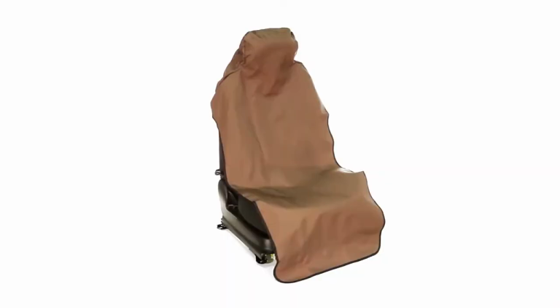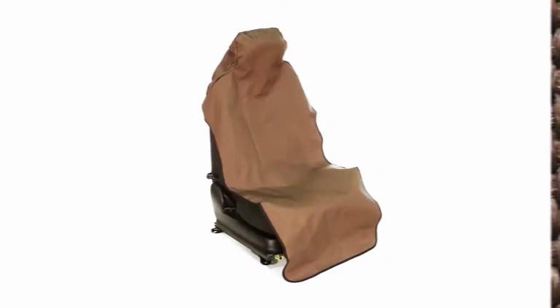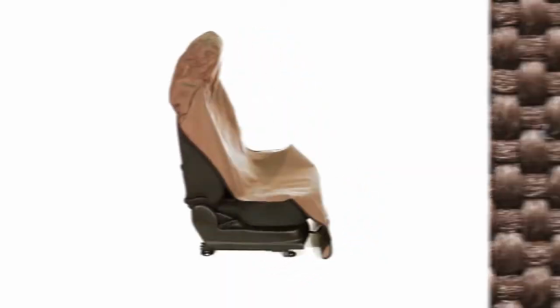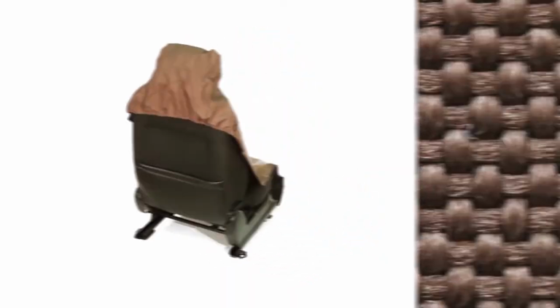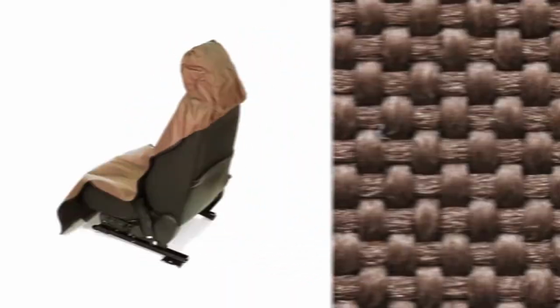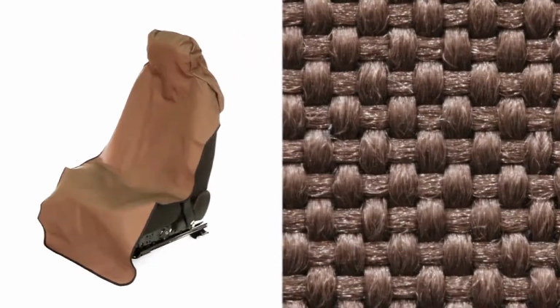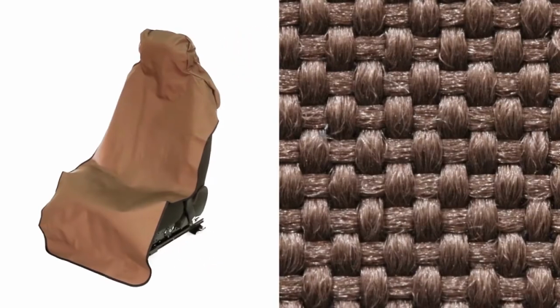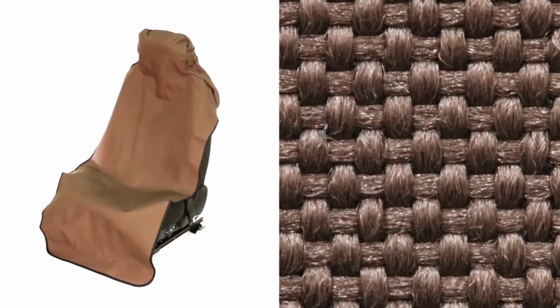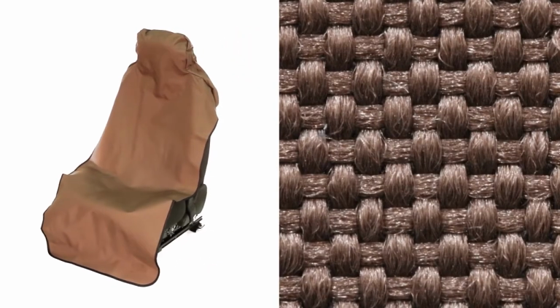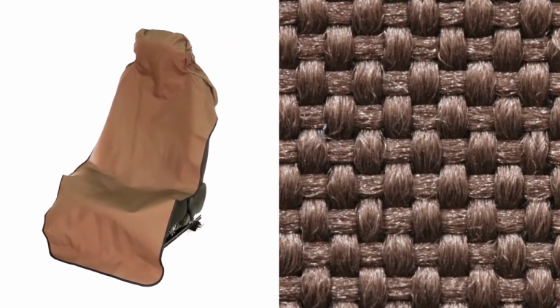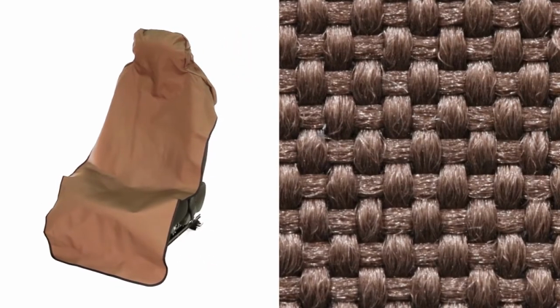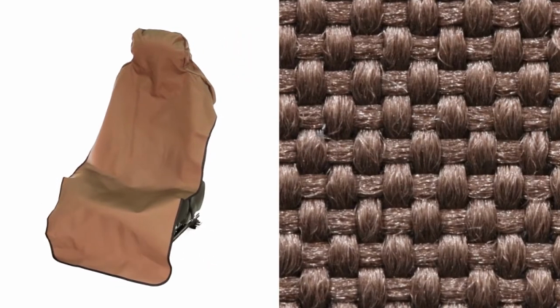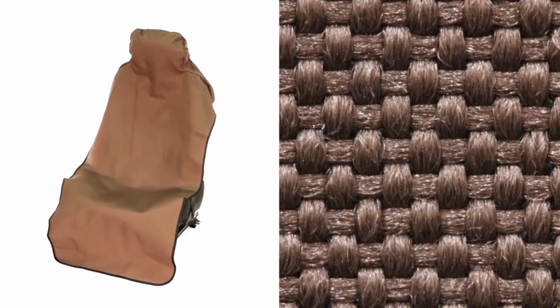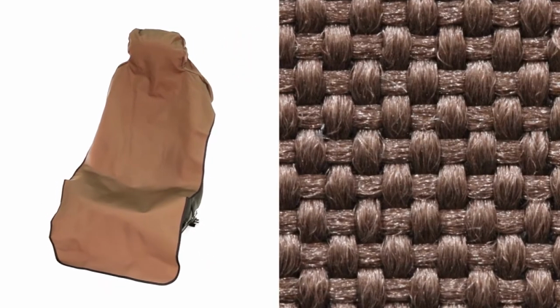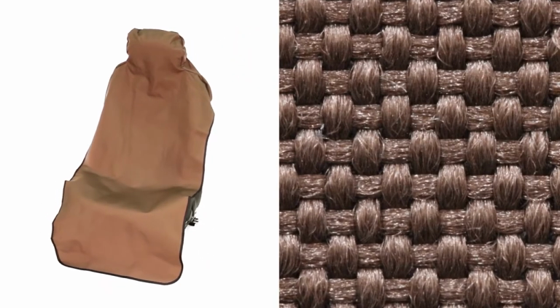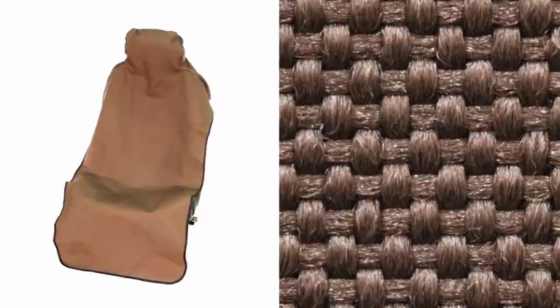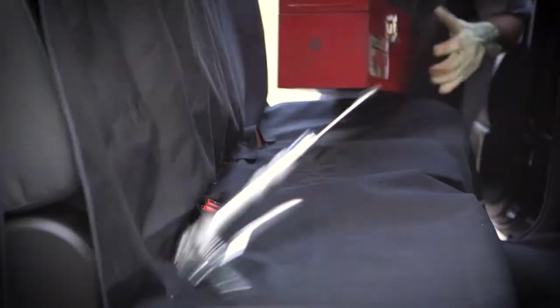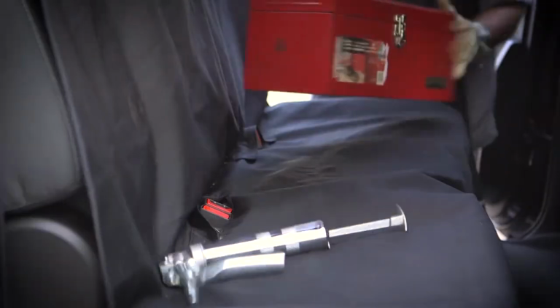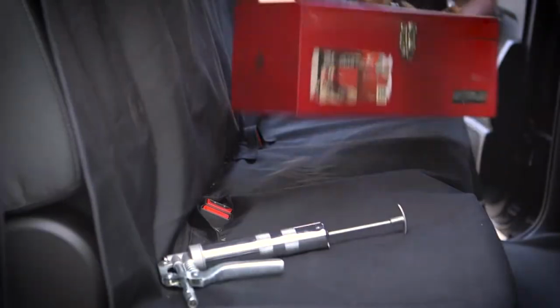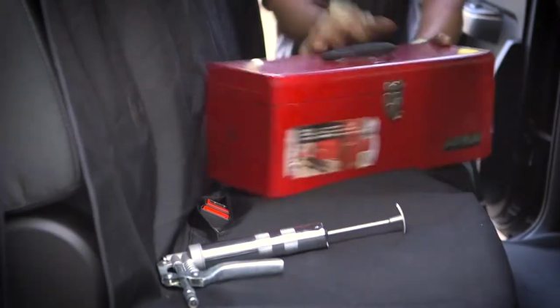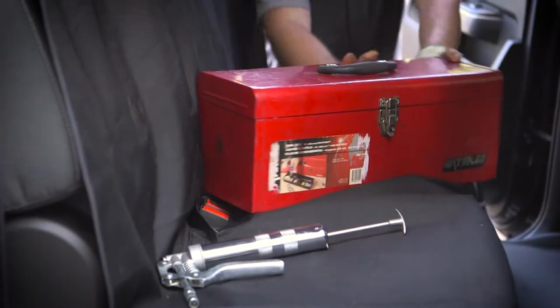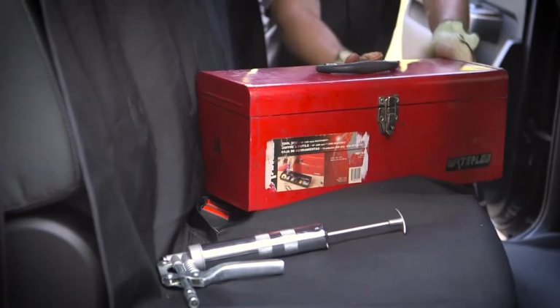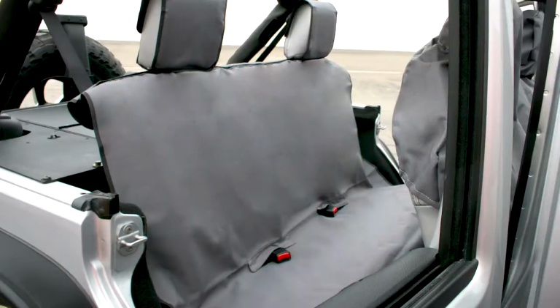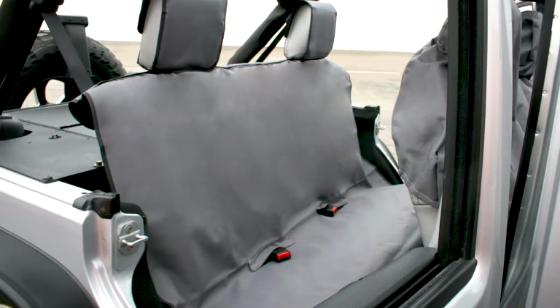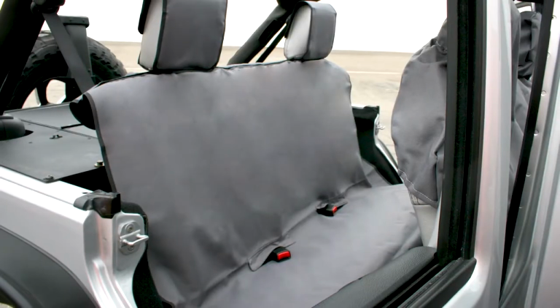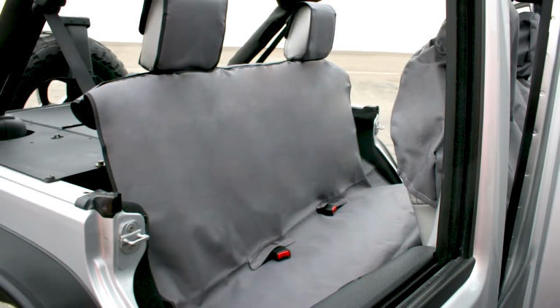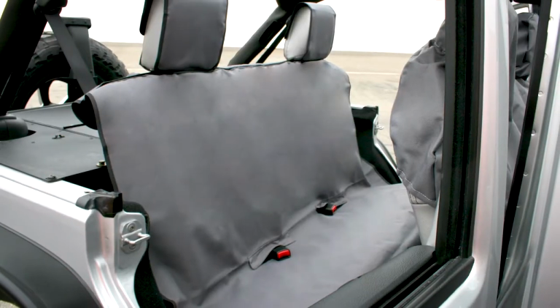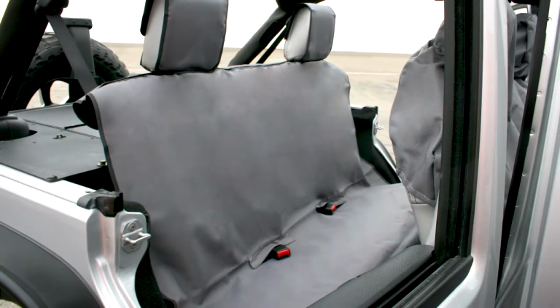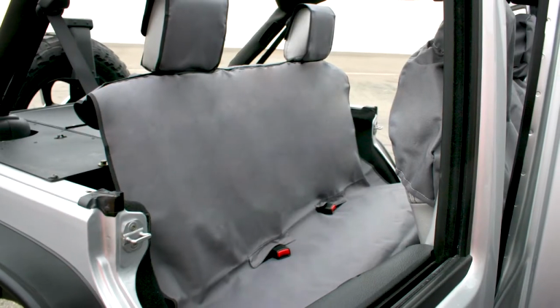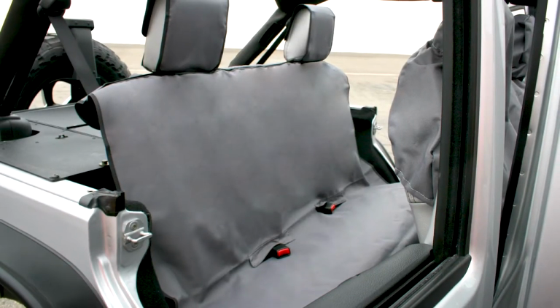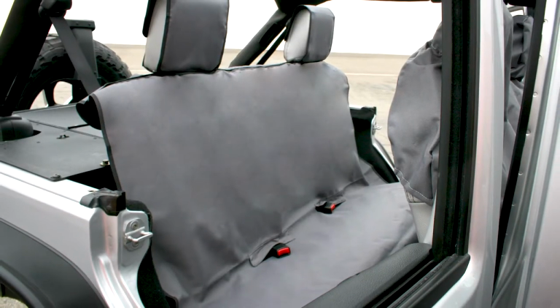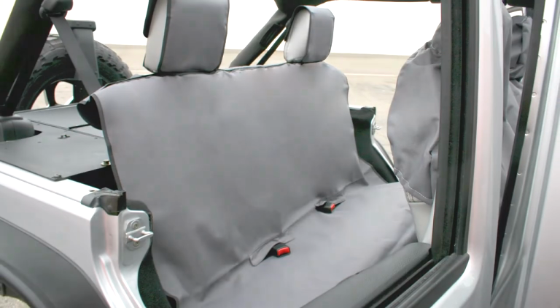The top layer is made from a 600 denier Terralene fabric, keeping it tough, lightweight, and looking sharp.